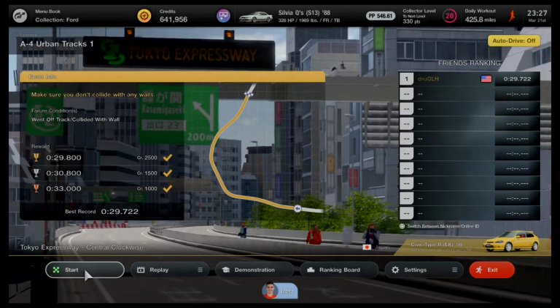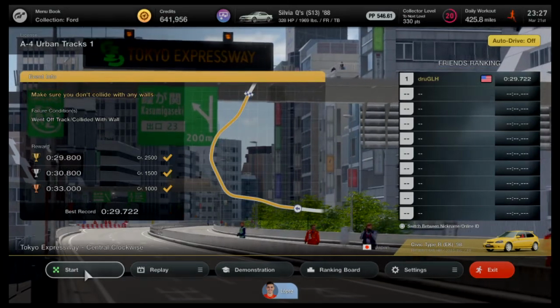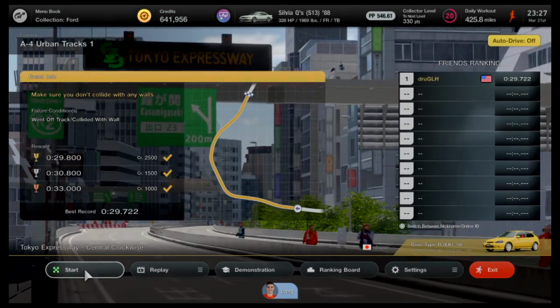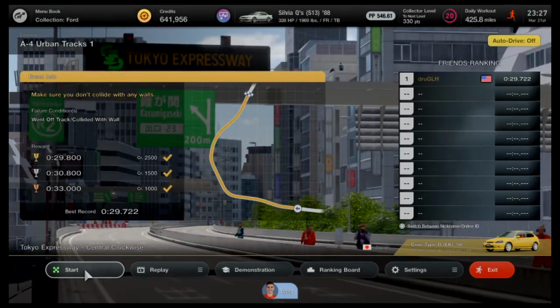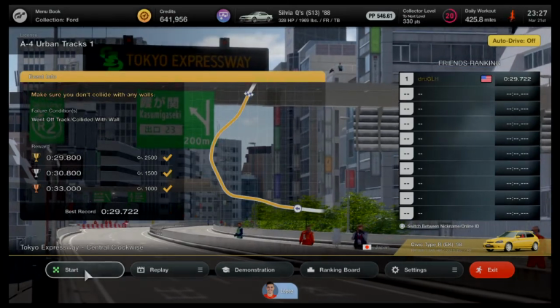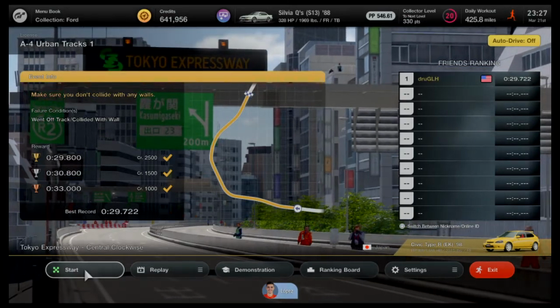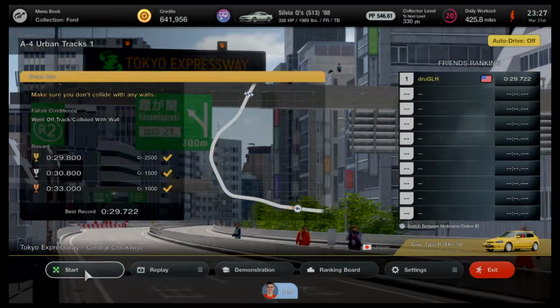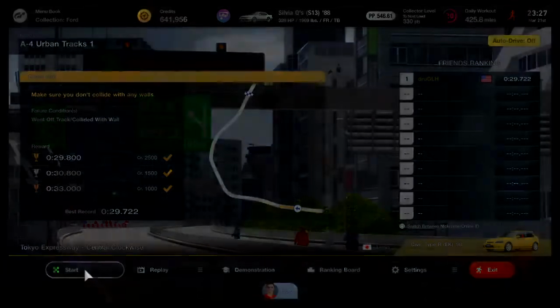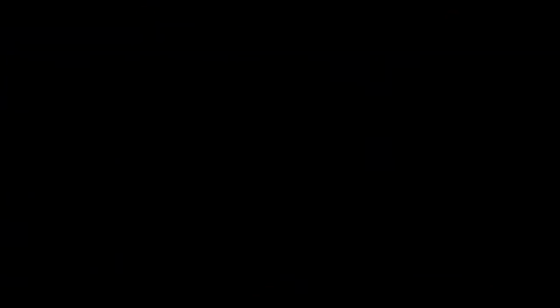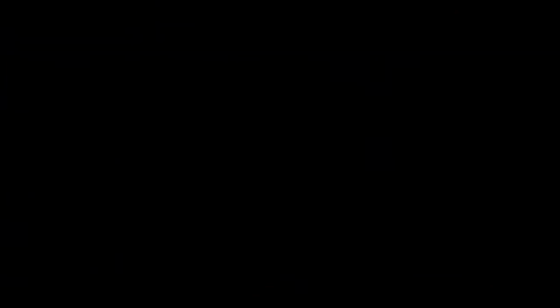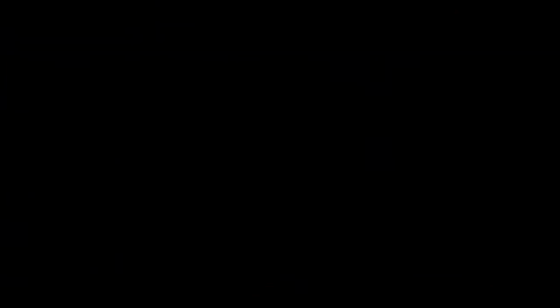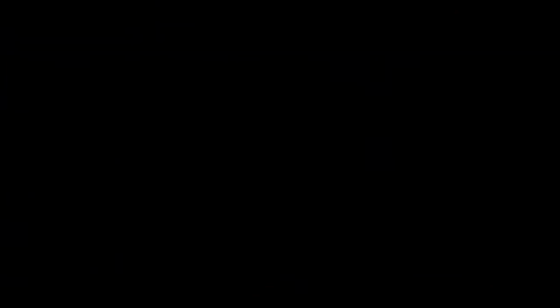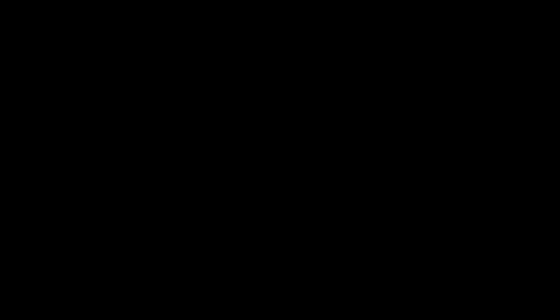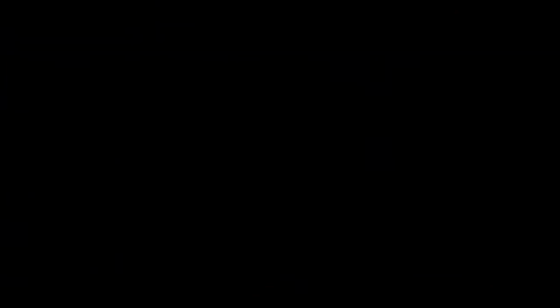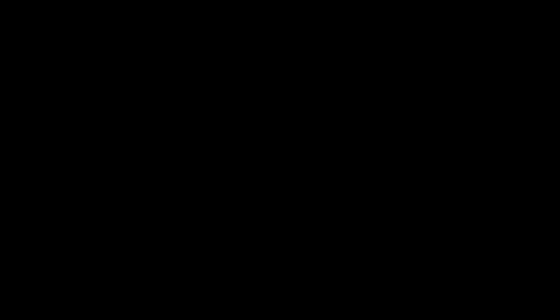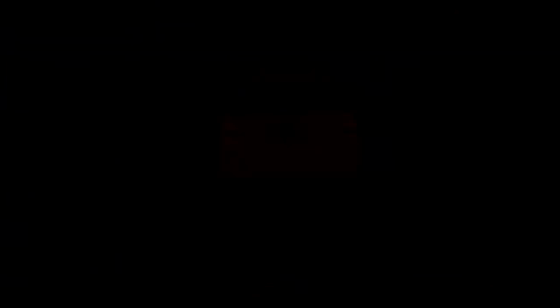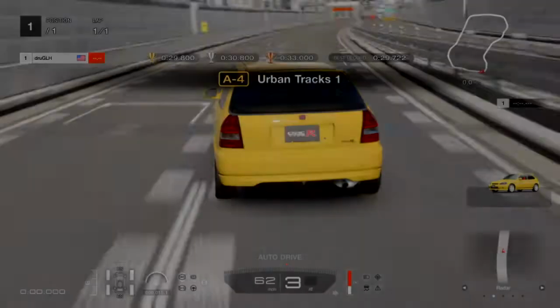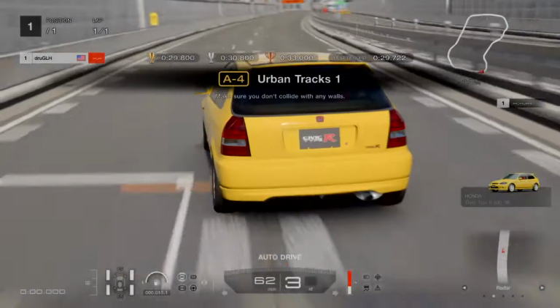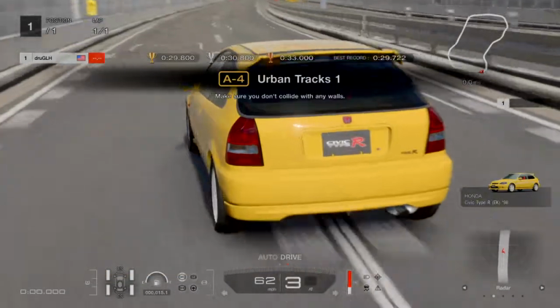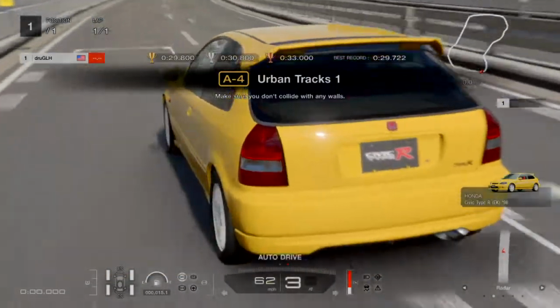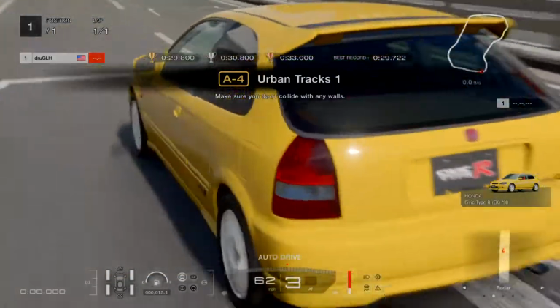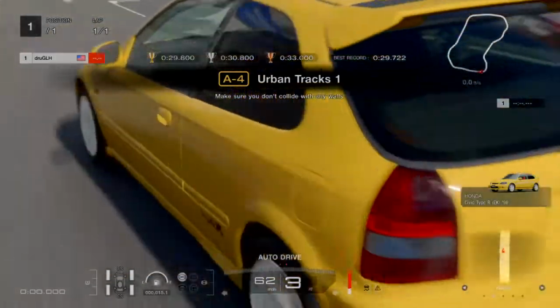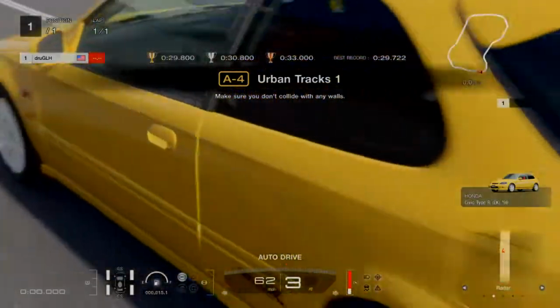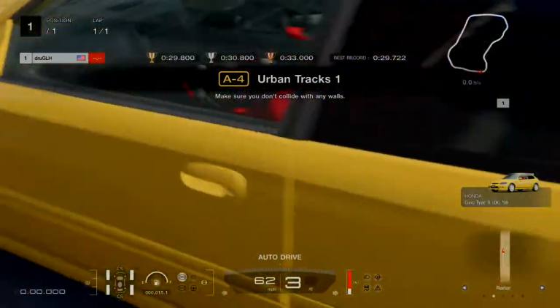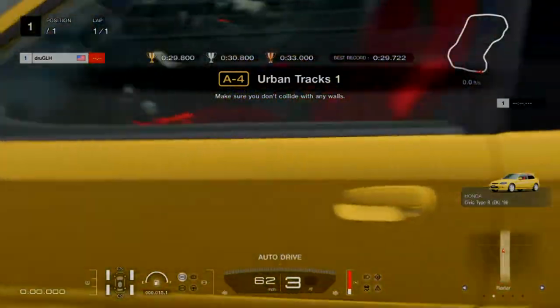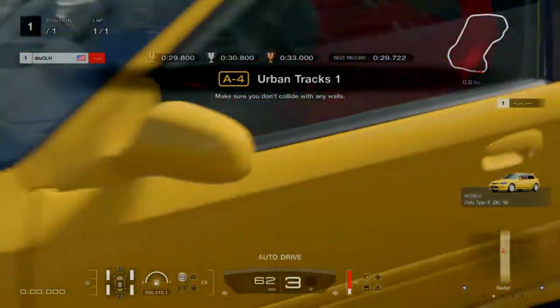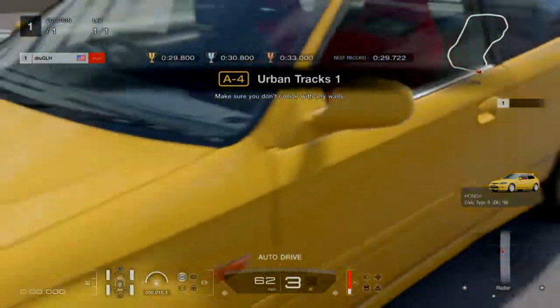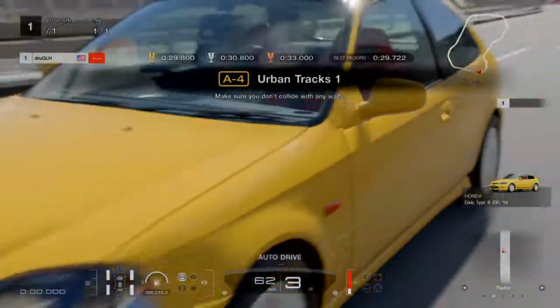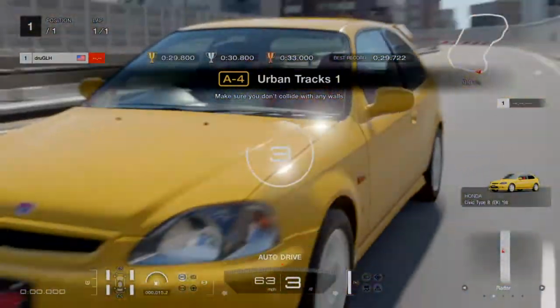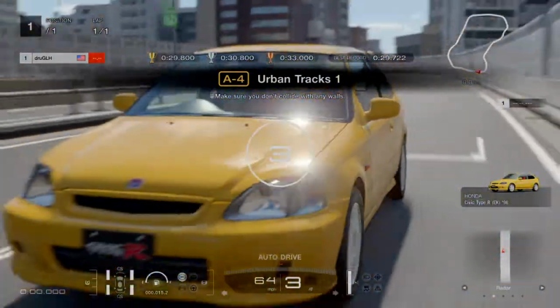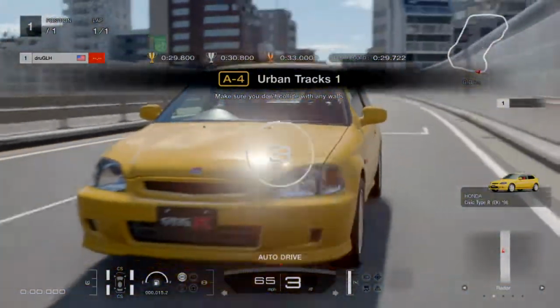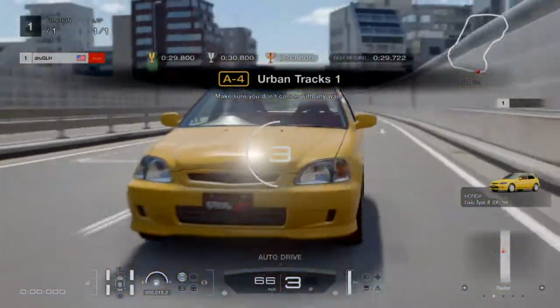A4 Urban Trax 1. This one is a bit tricky. I got counter steer off for this event.